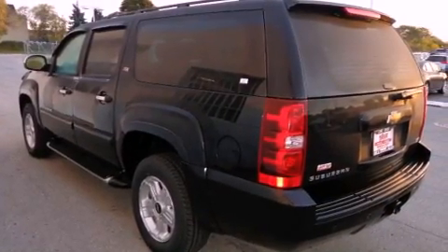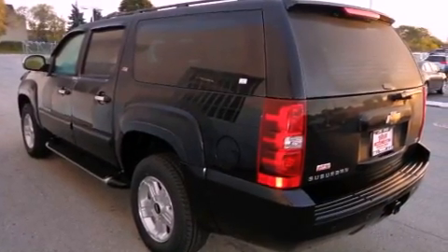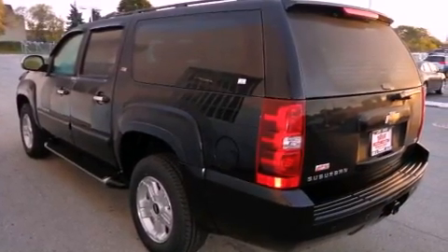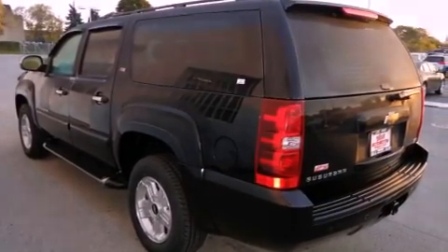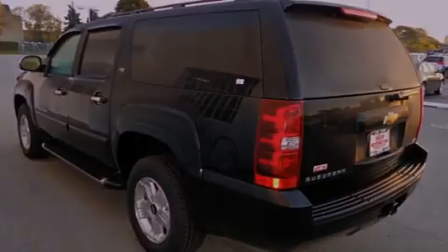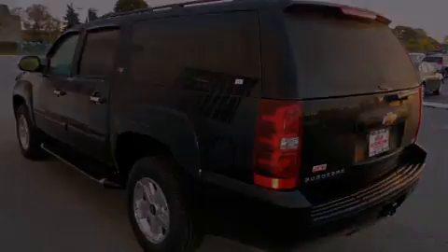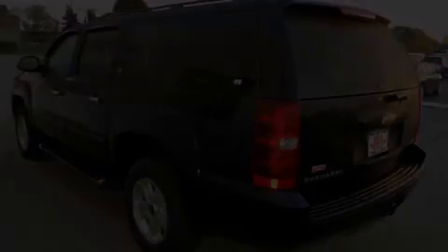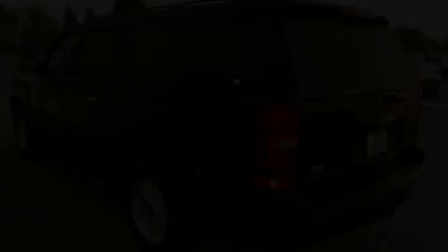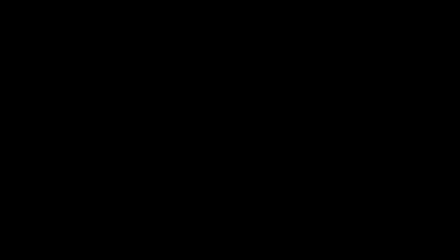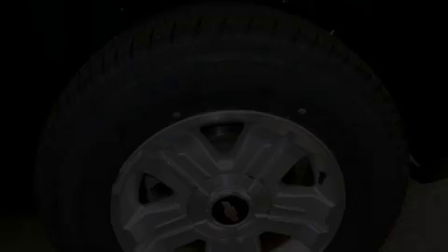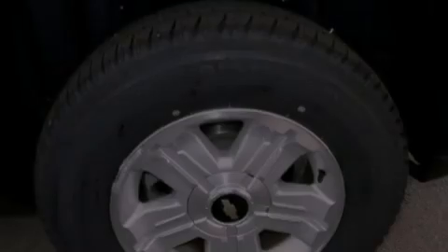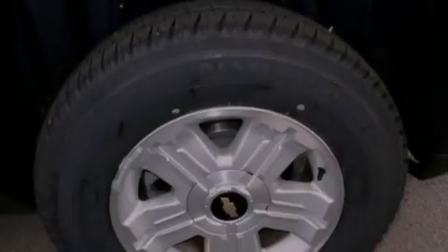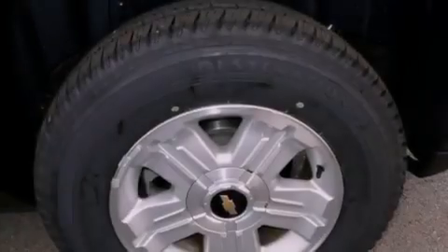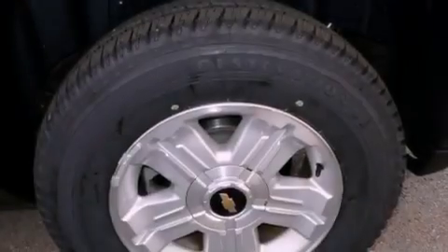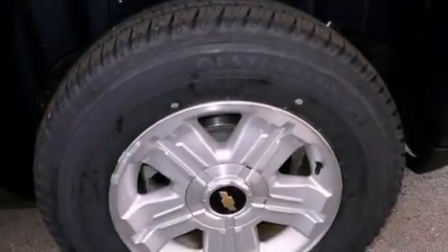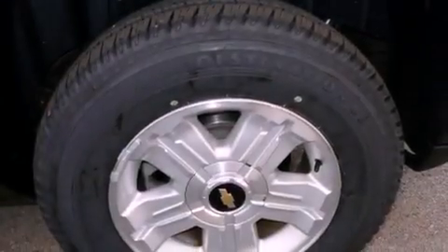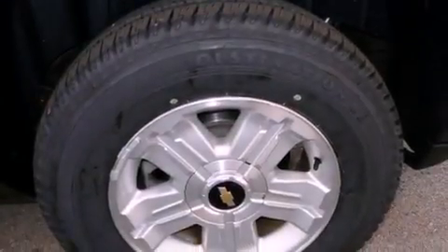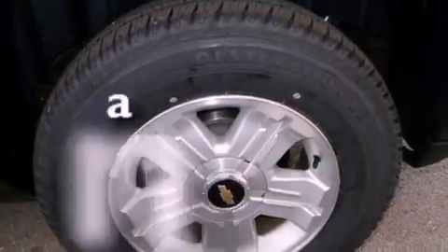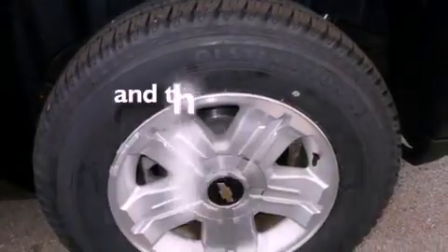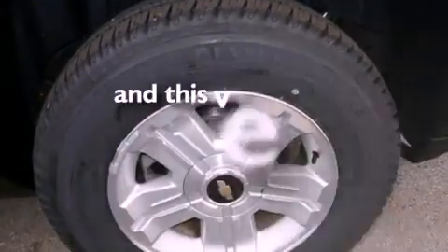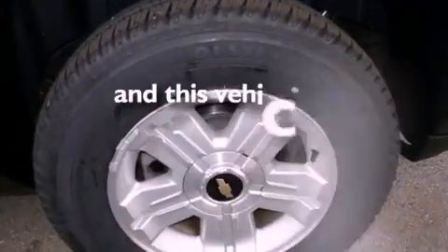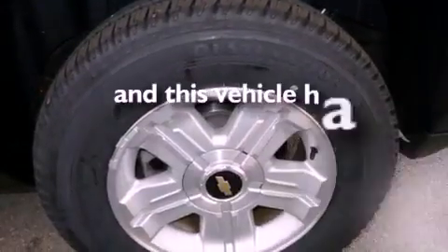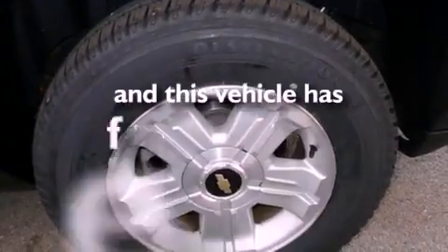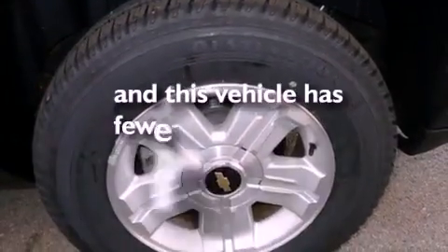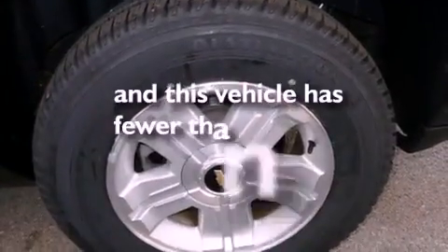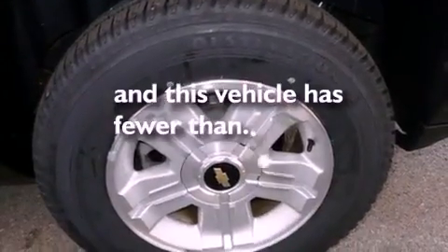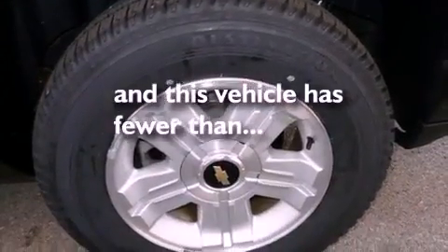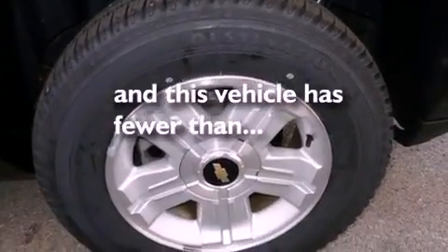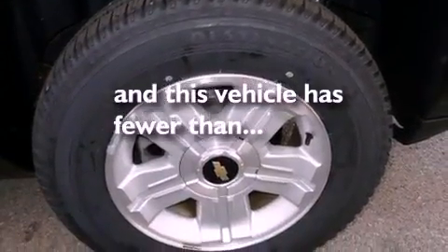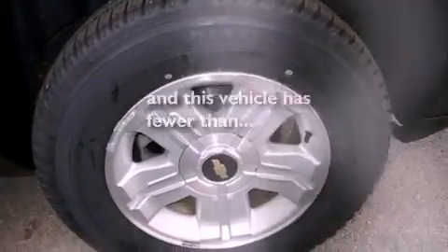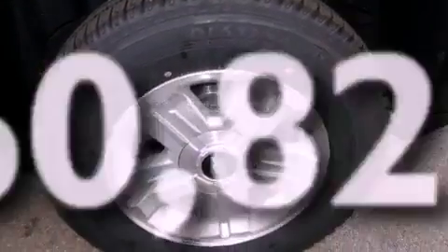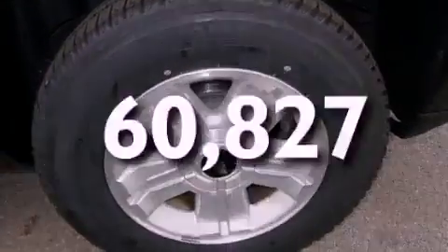Dual airbags, air conditioning, and this vehicle has less than 61,000 miles.